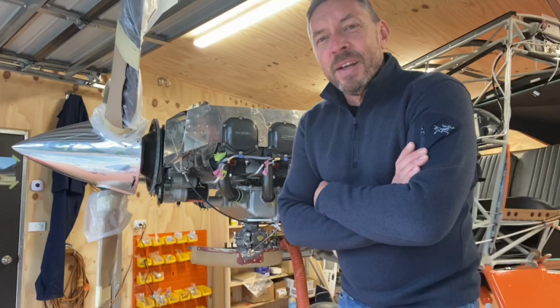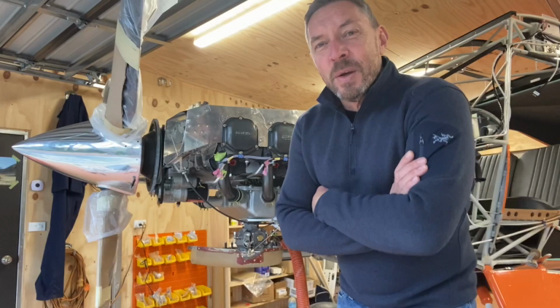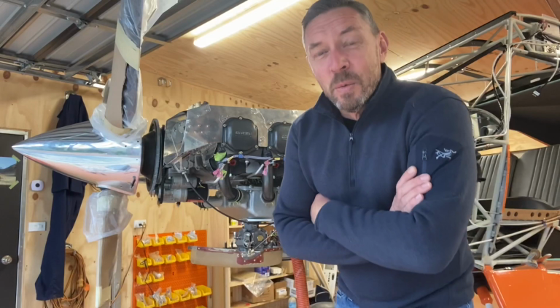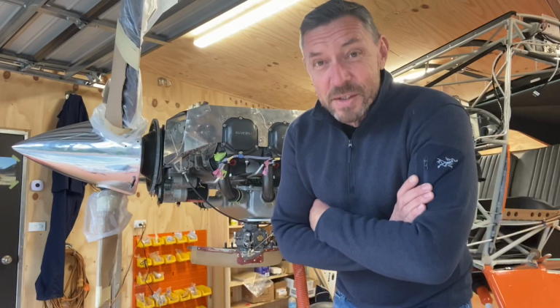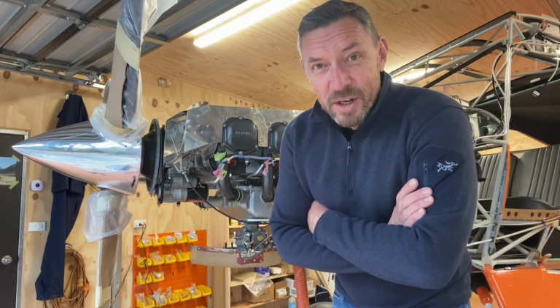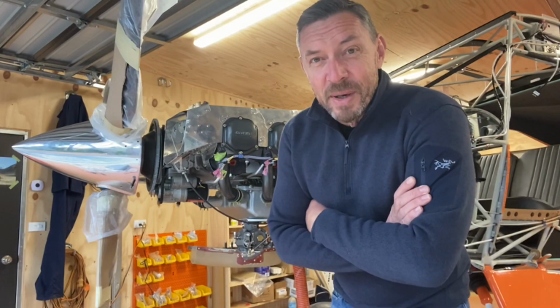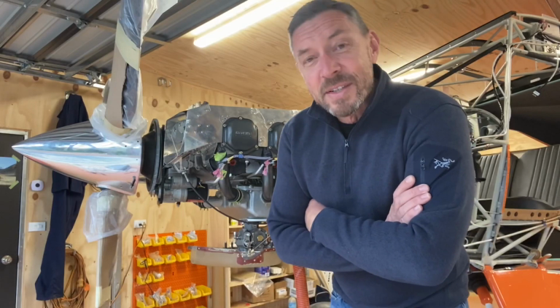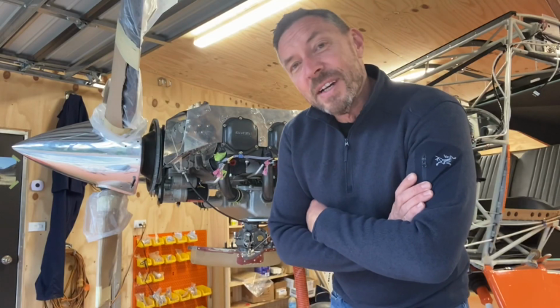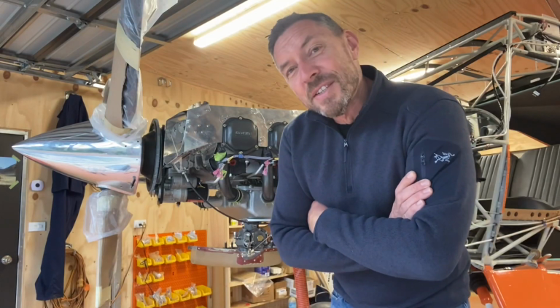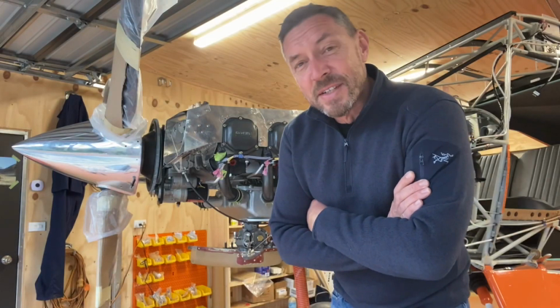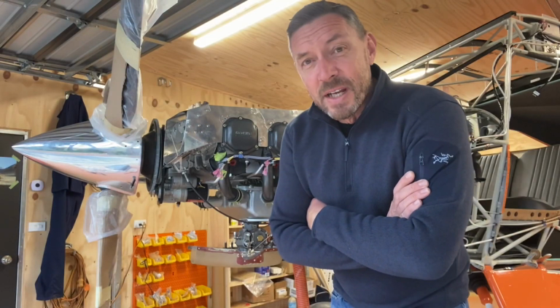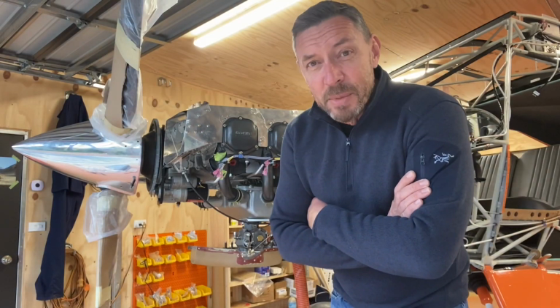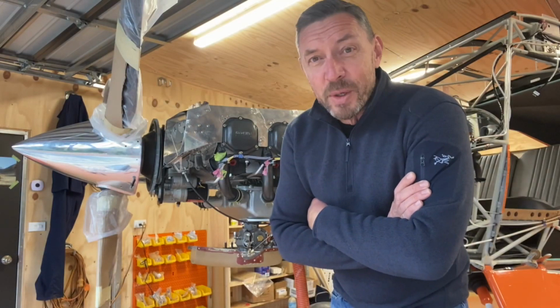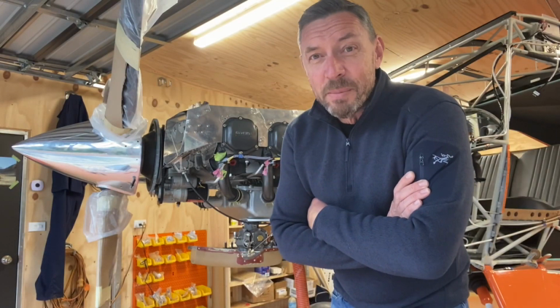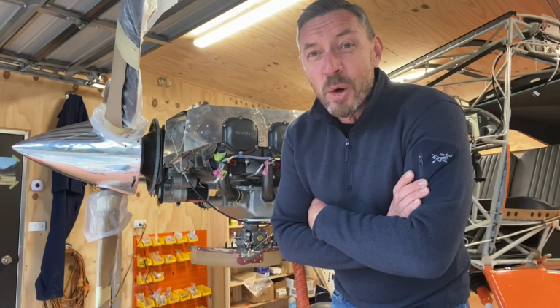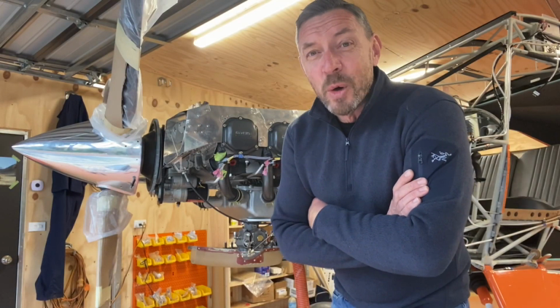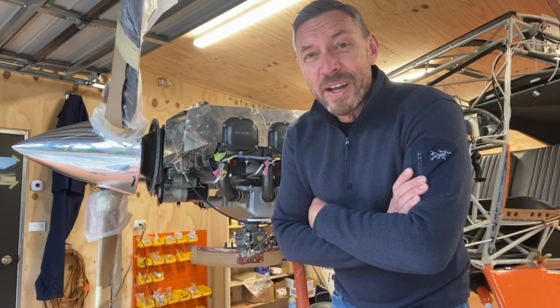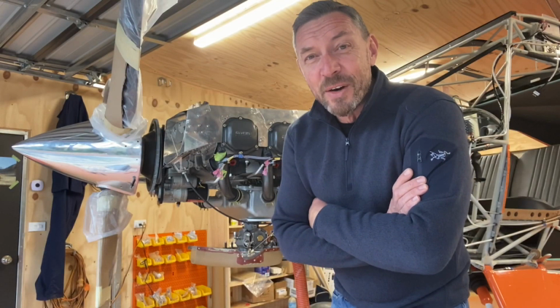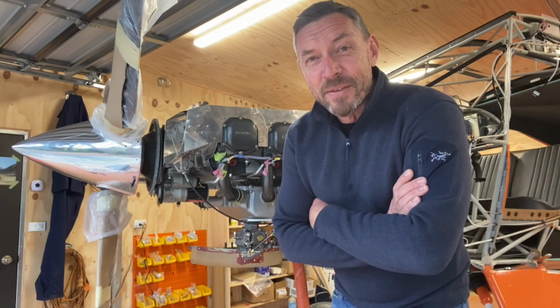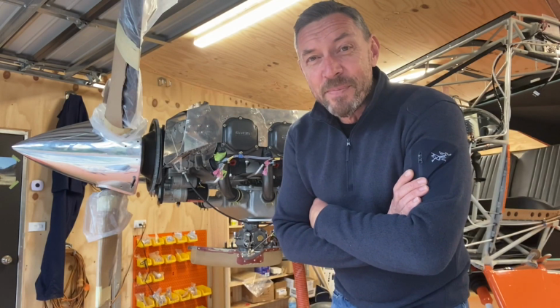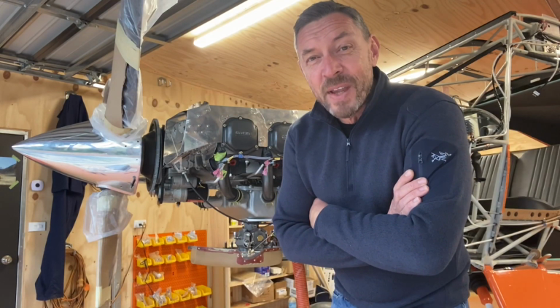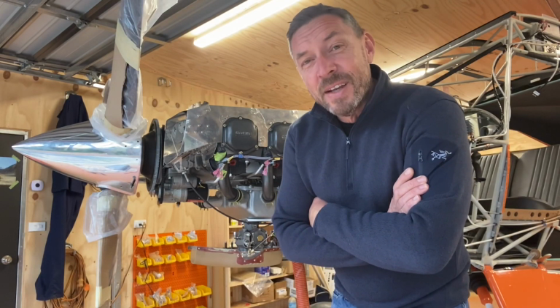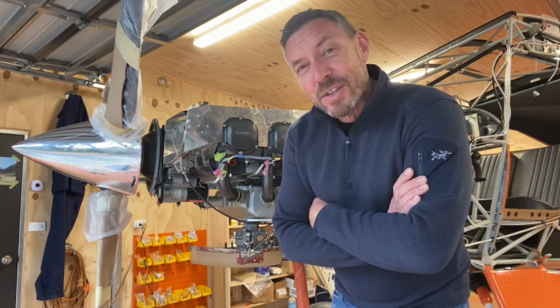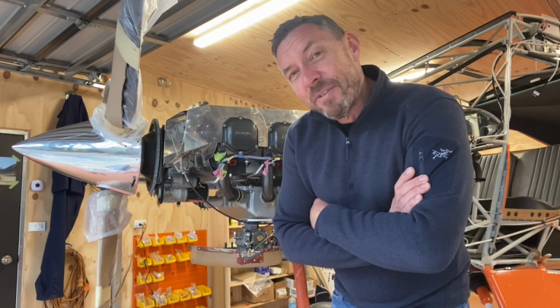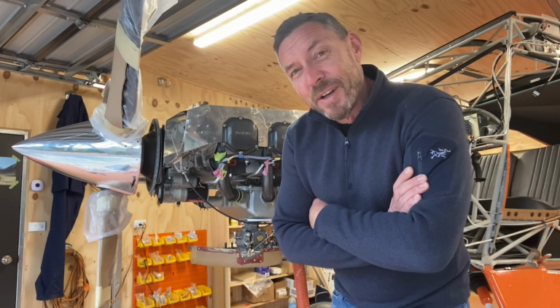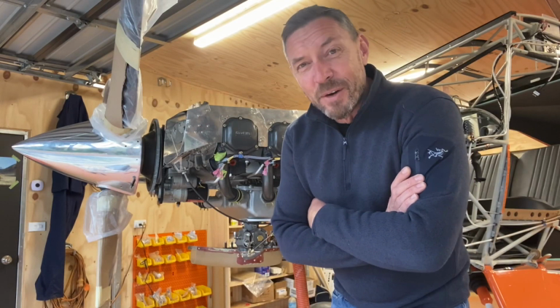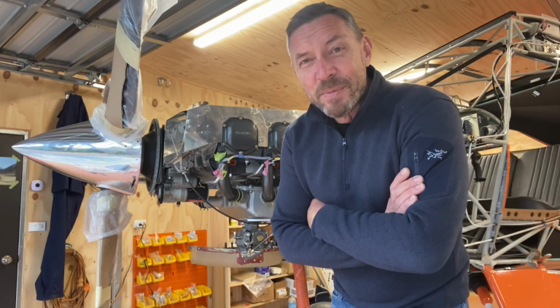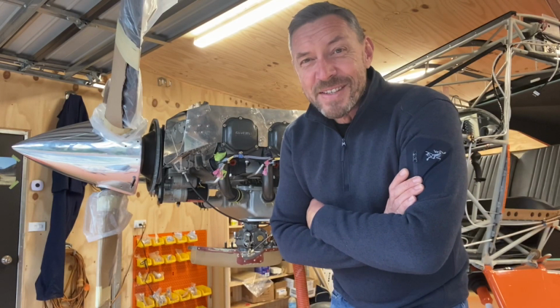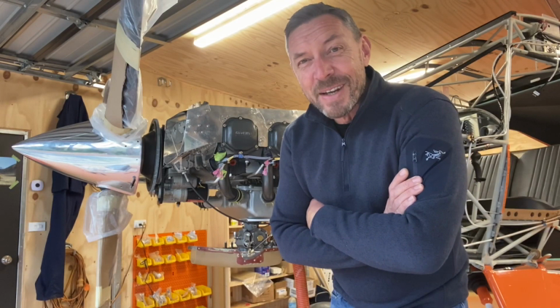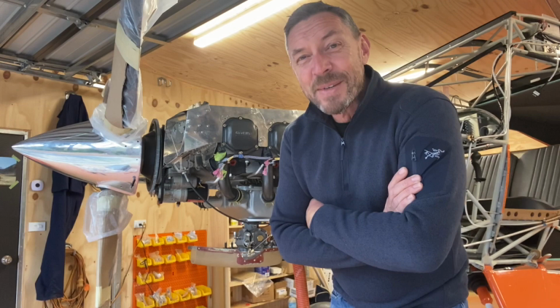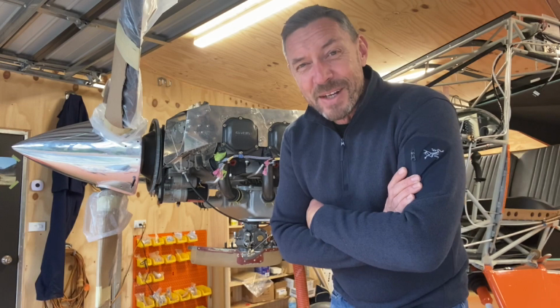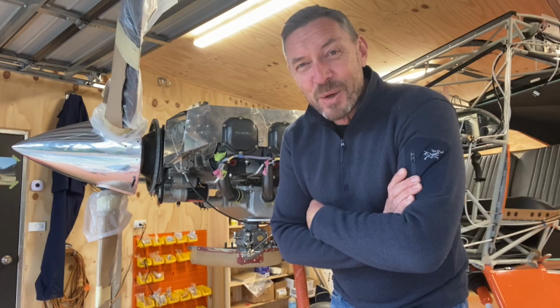It's nine months now since I started building the Bearhawk aircraft. It's time for another update, so come and take a look.